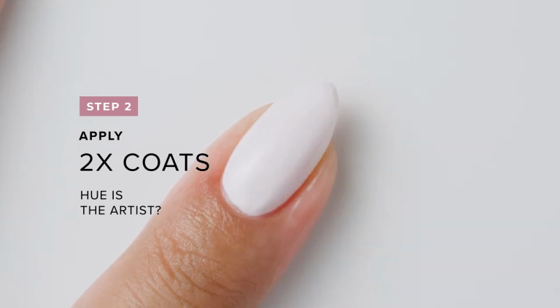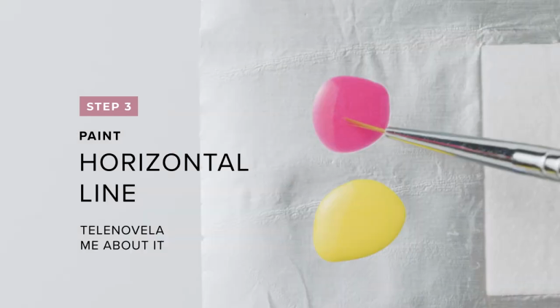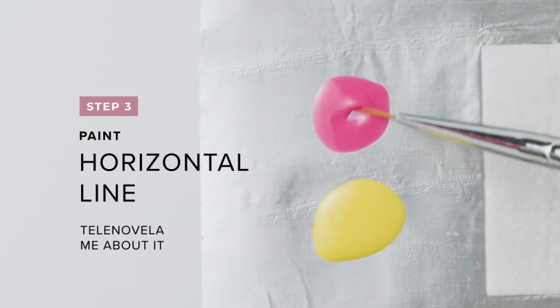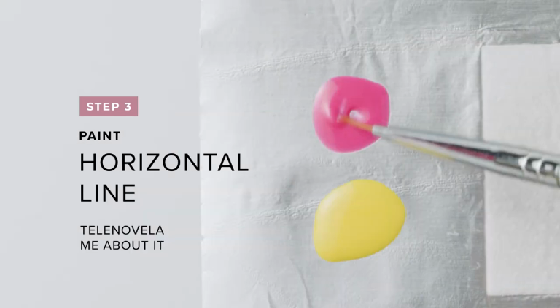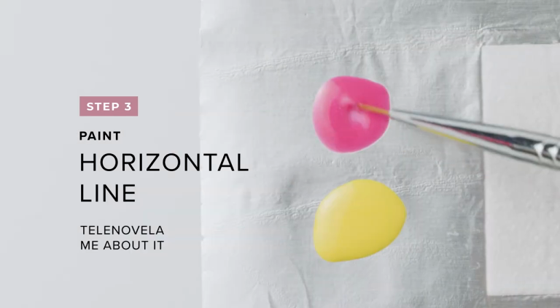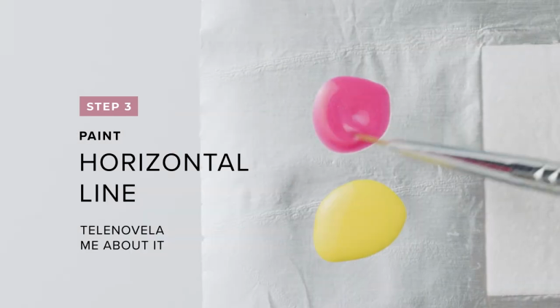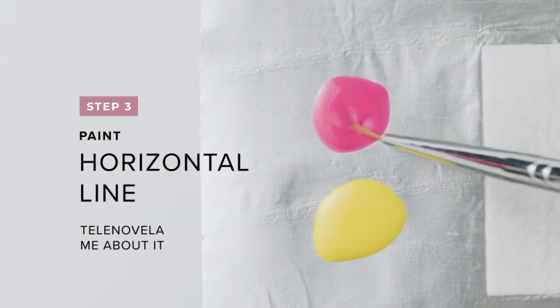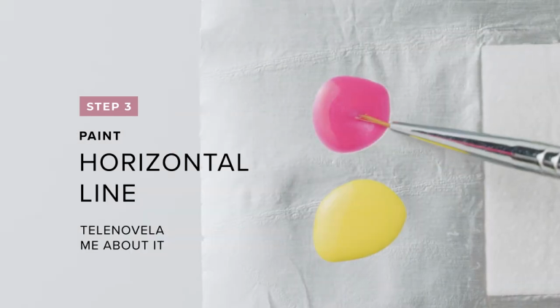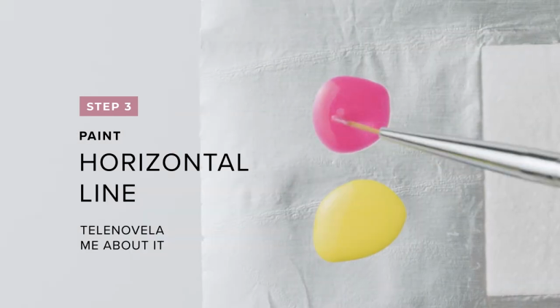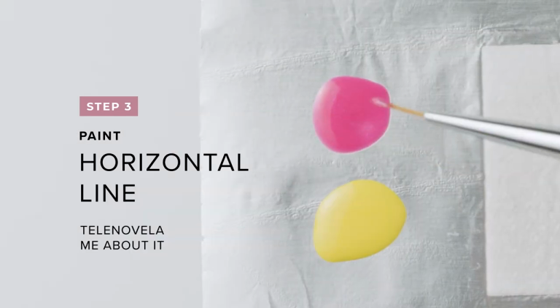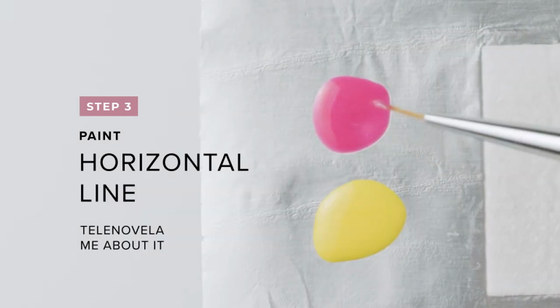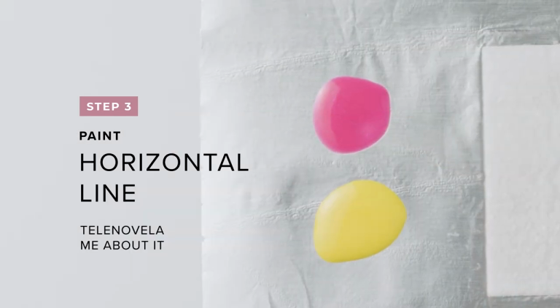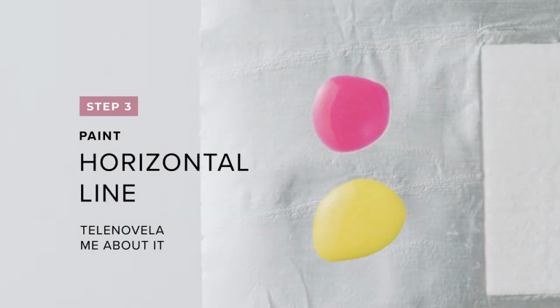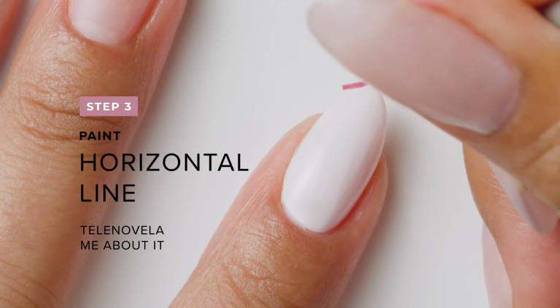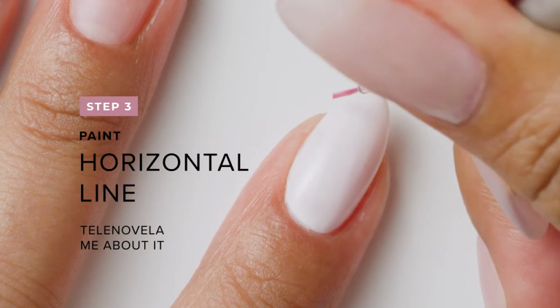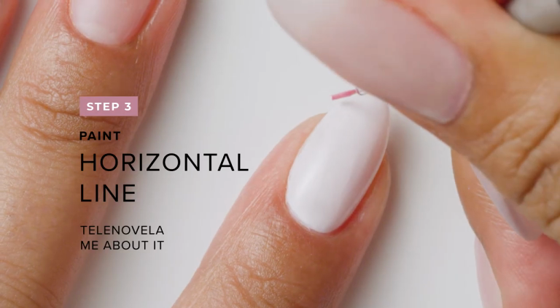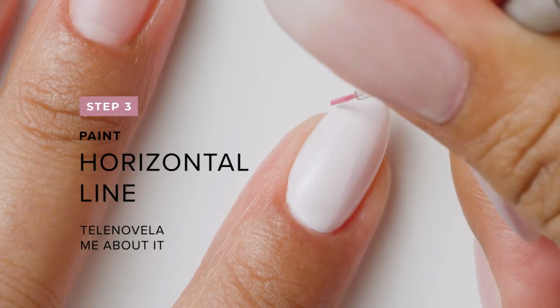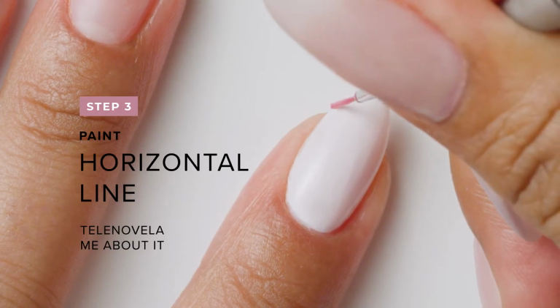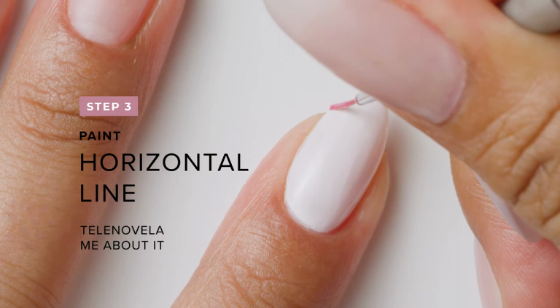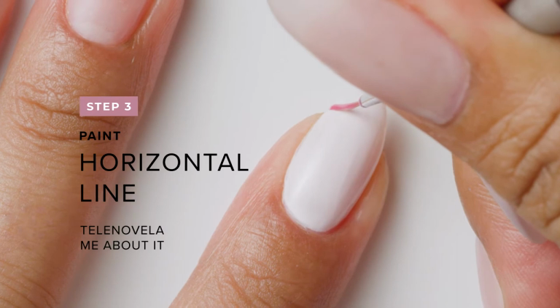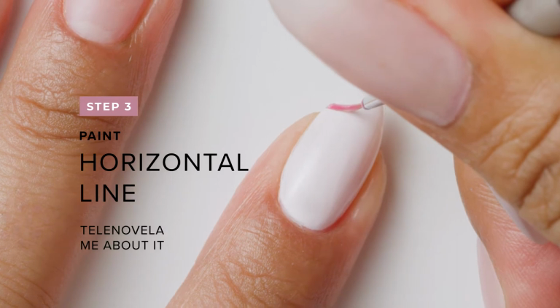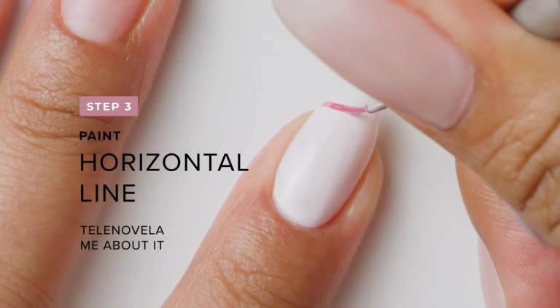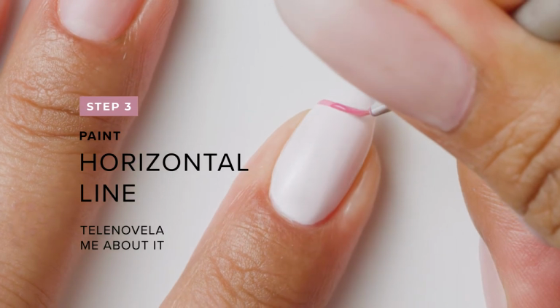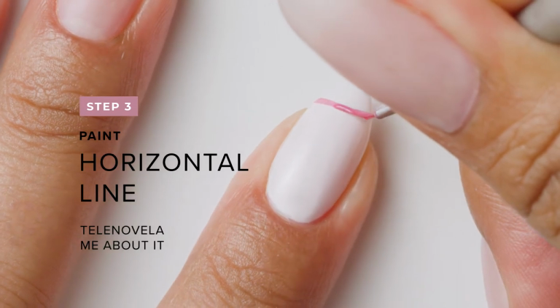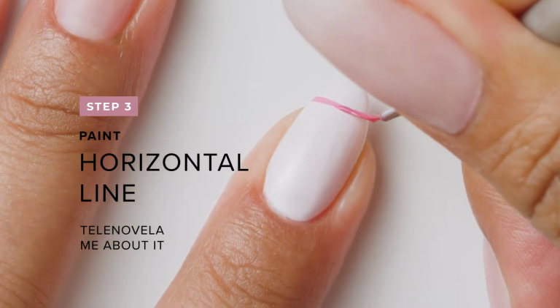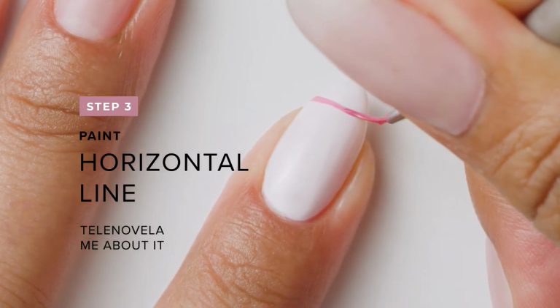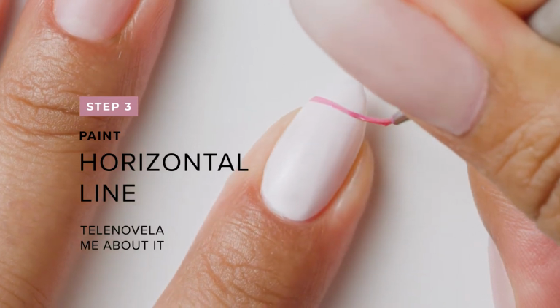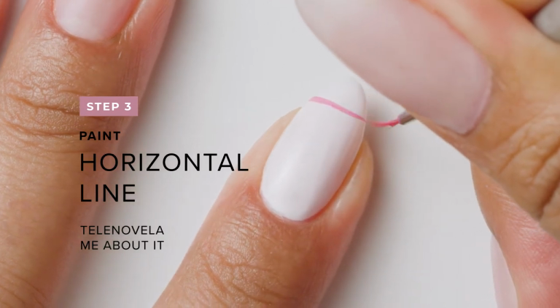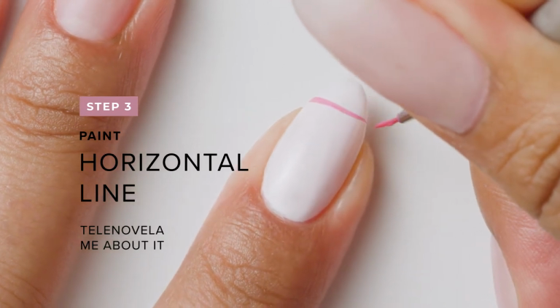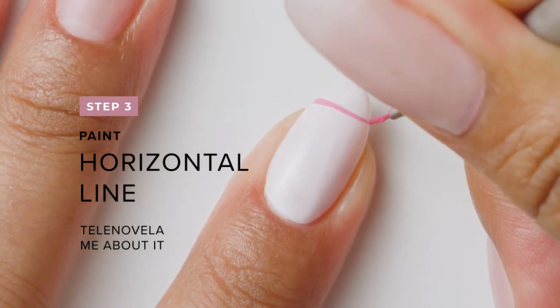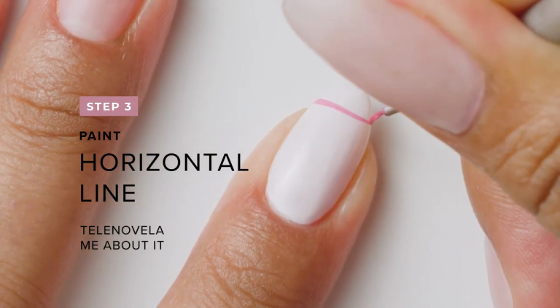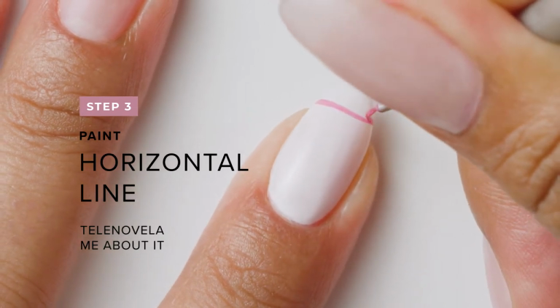With a striper brush and Telenovela me about it, paint a thin horizontal line near the free edge.